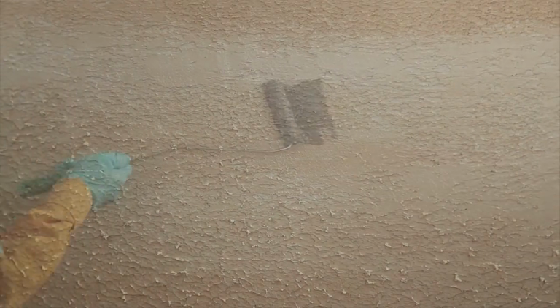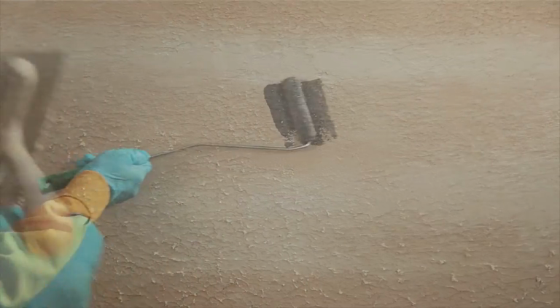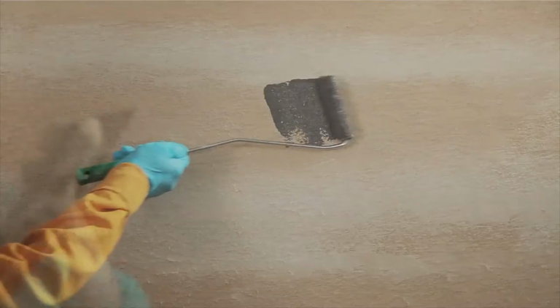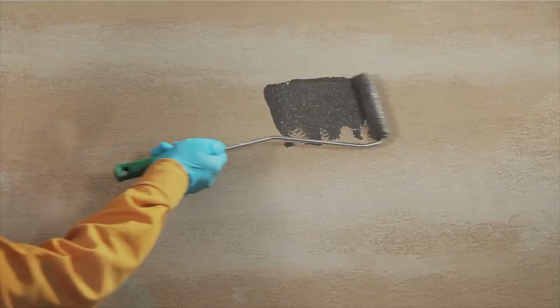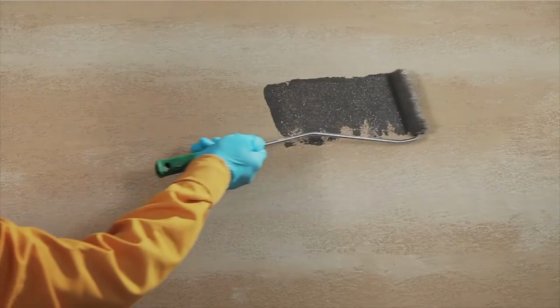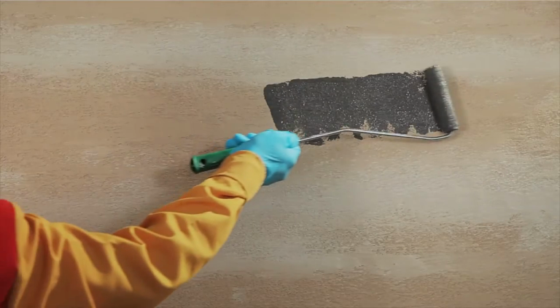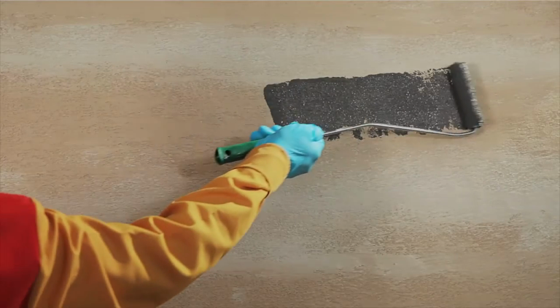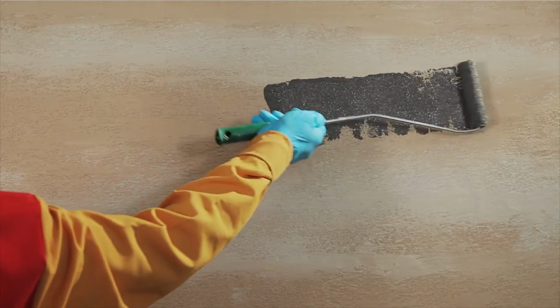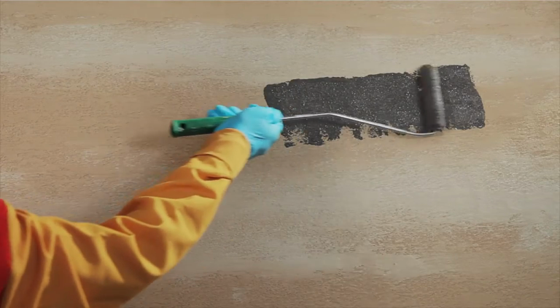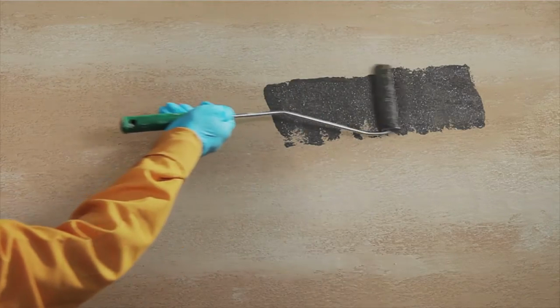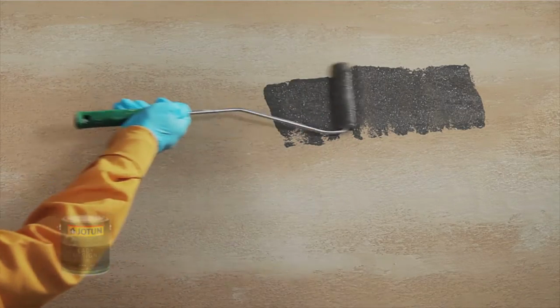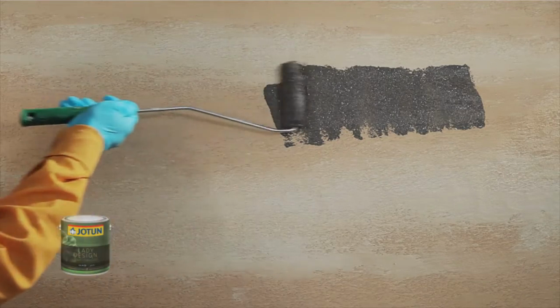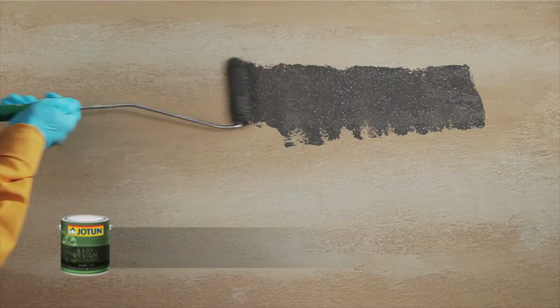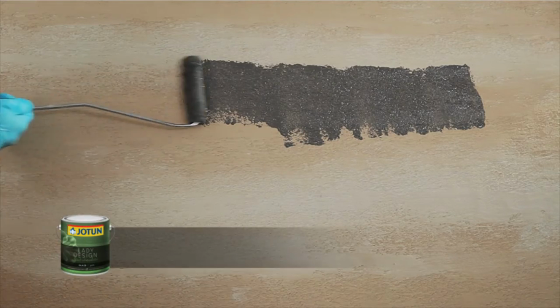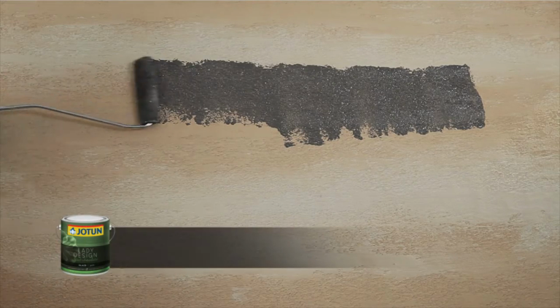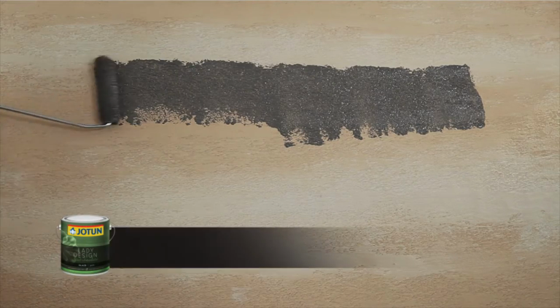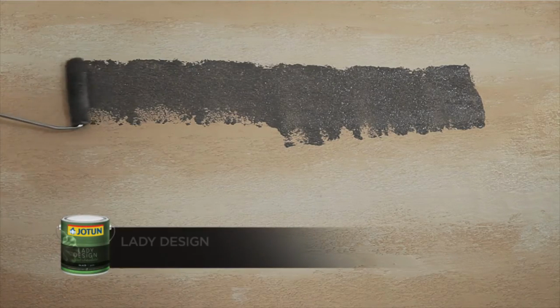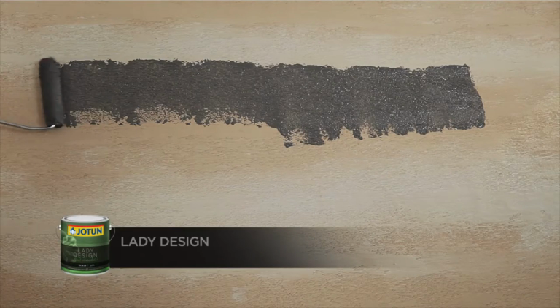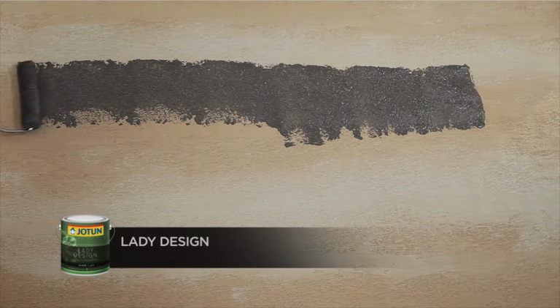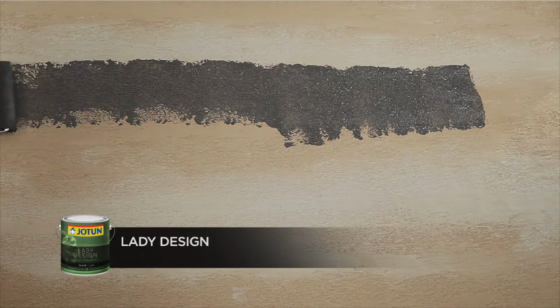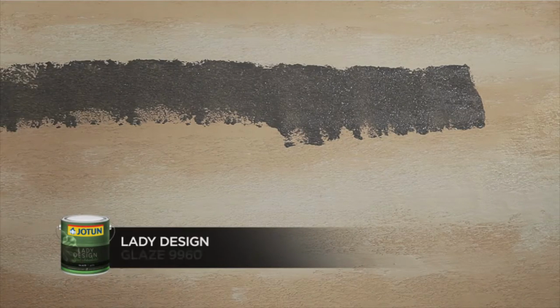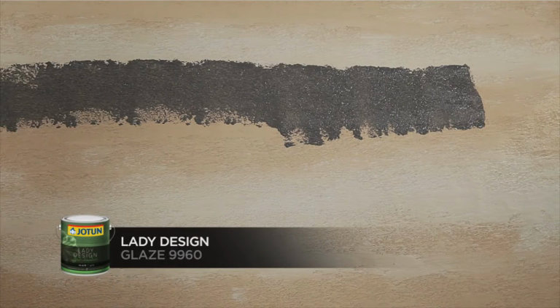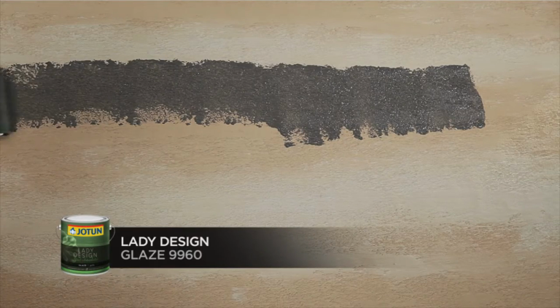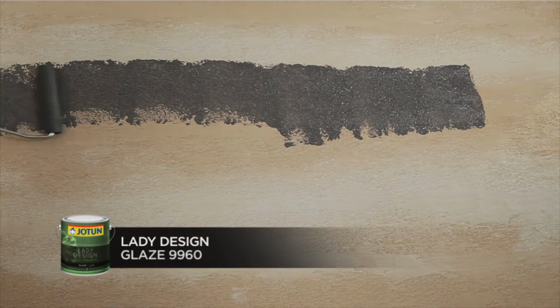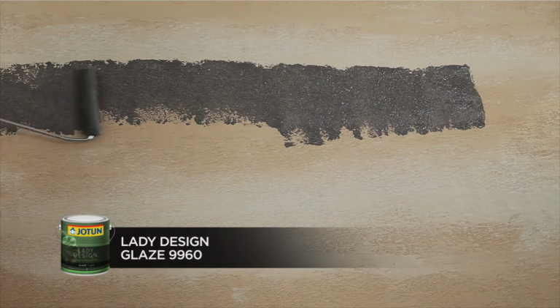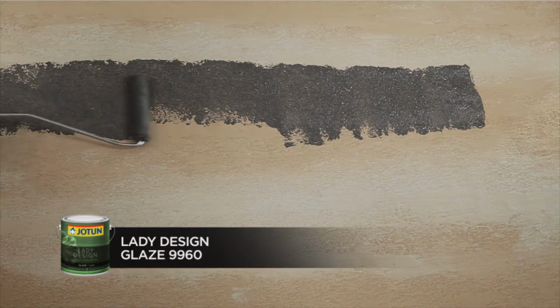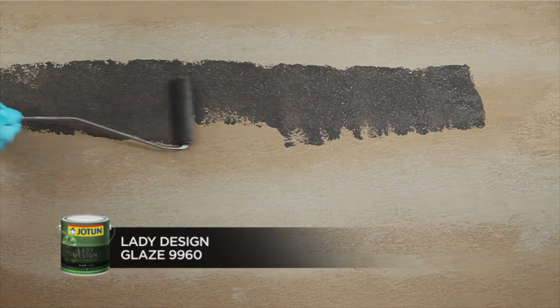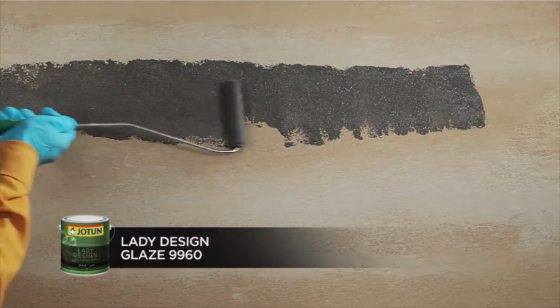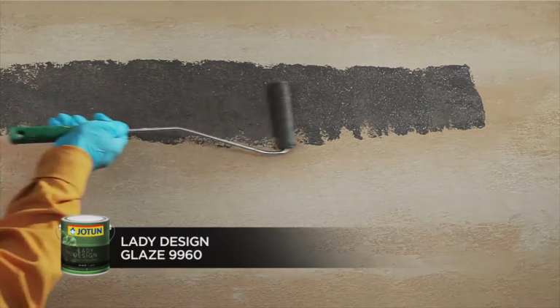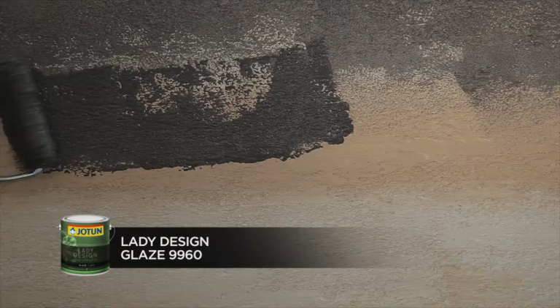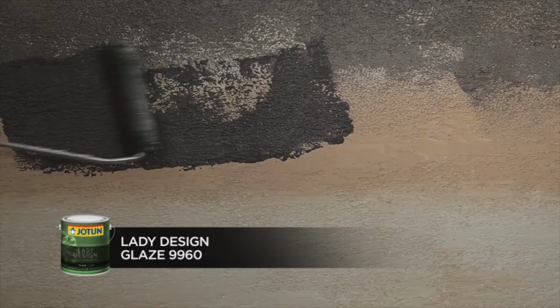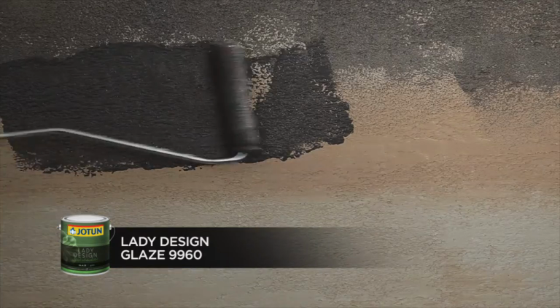After drying, apply one coat of Lady Design Glaze using a roller.